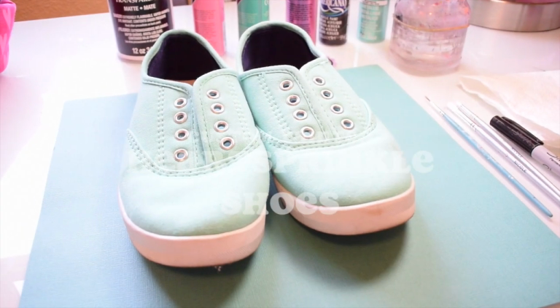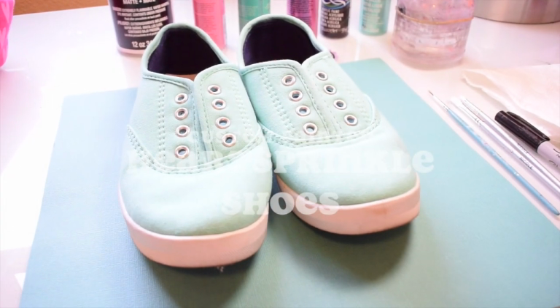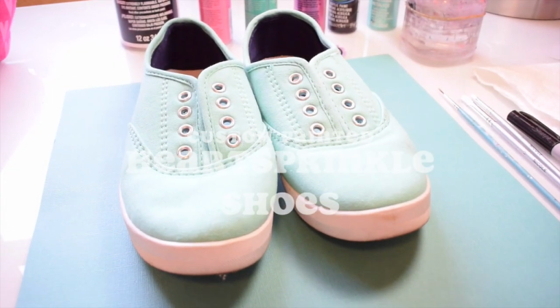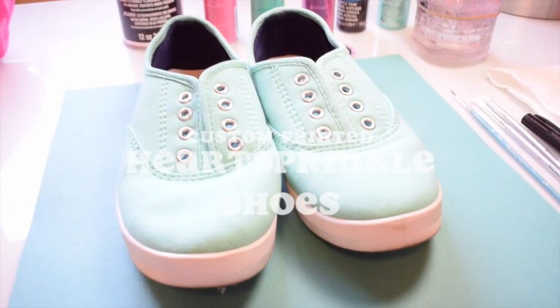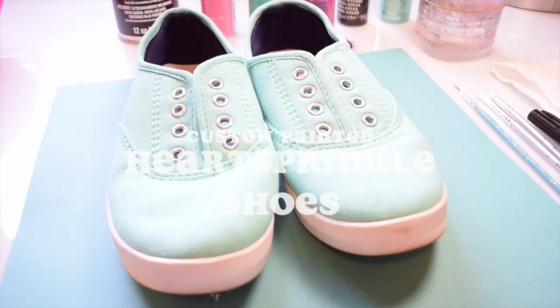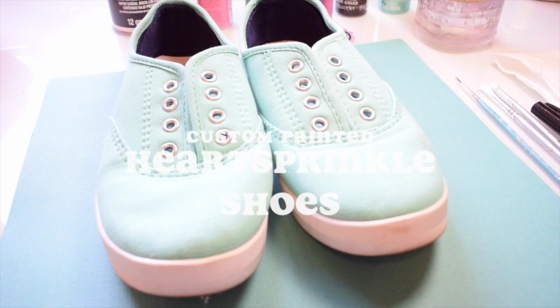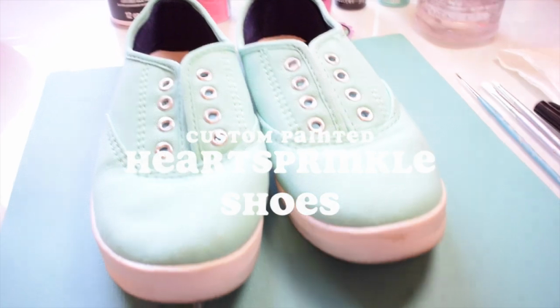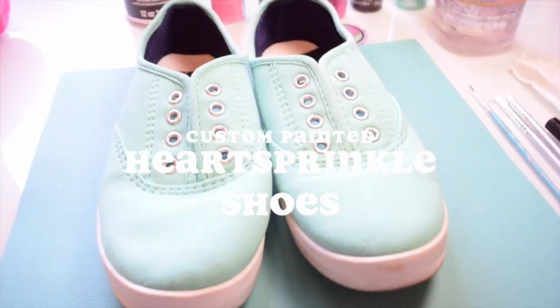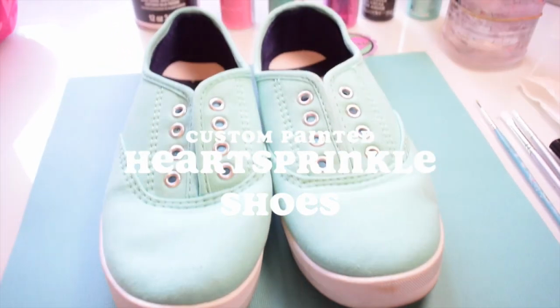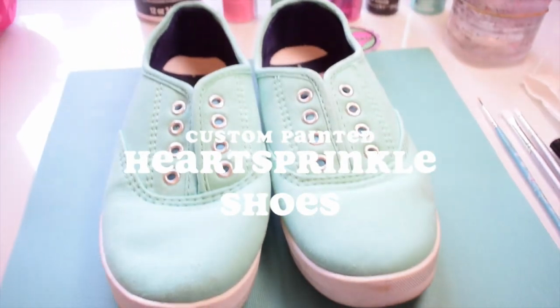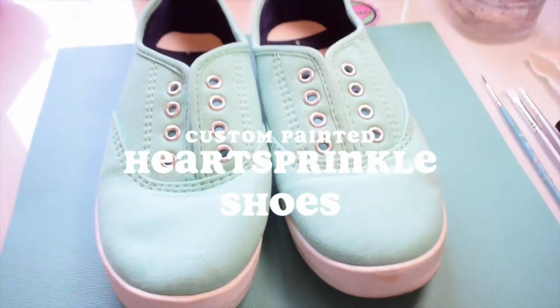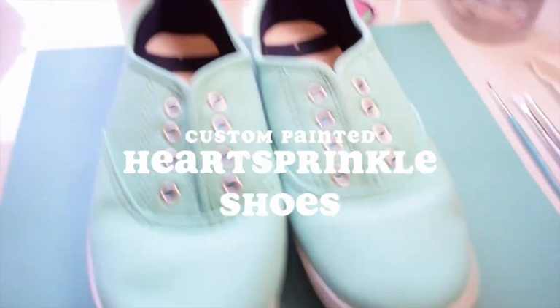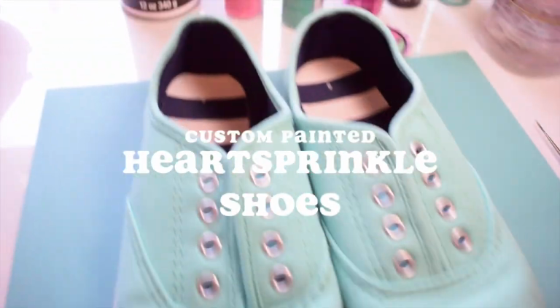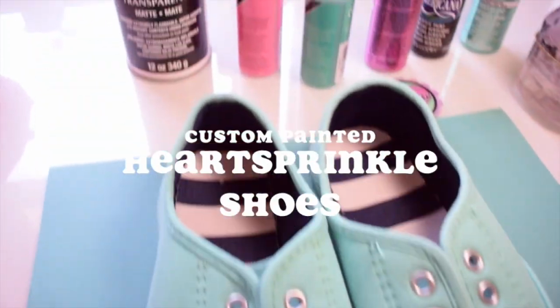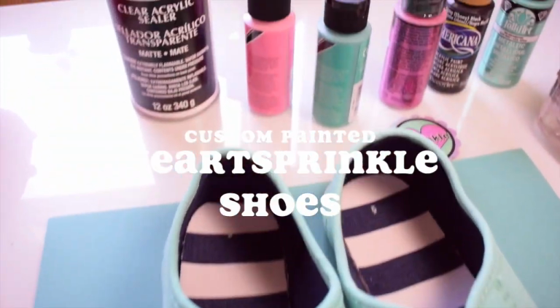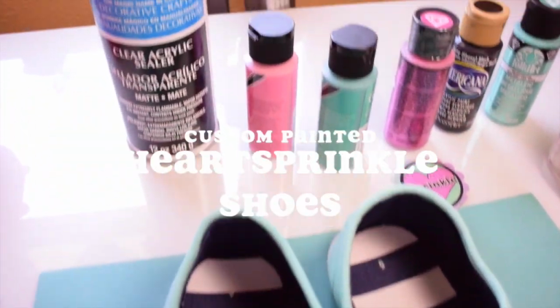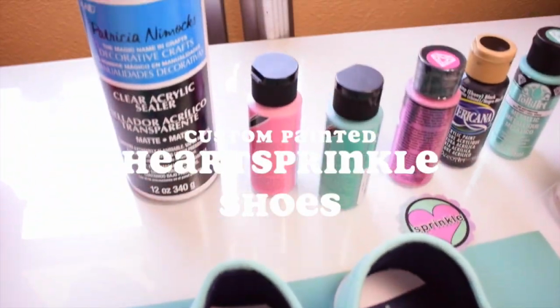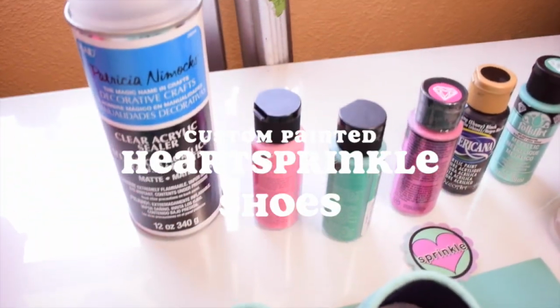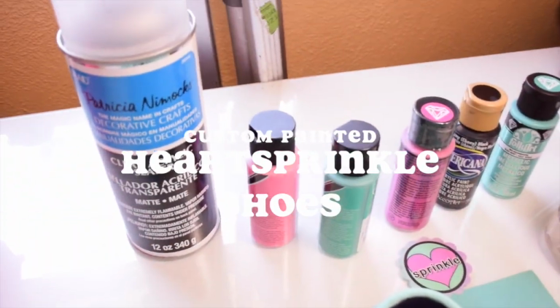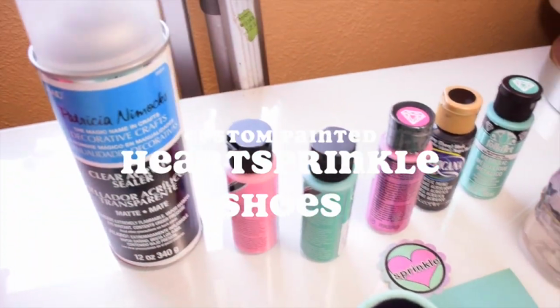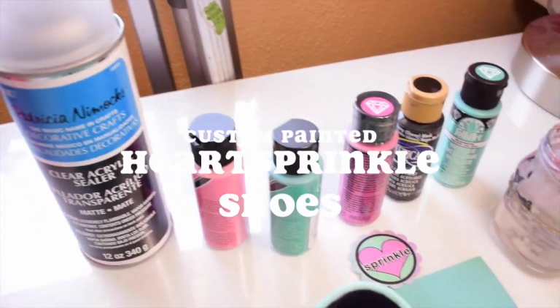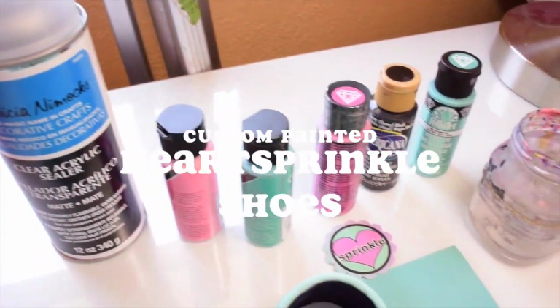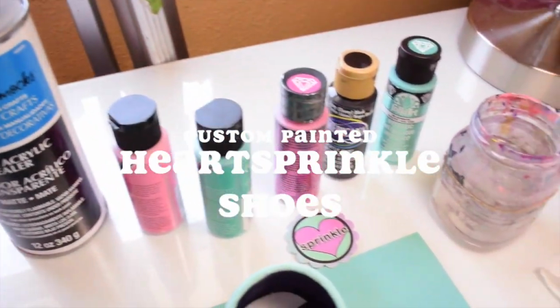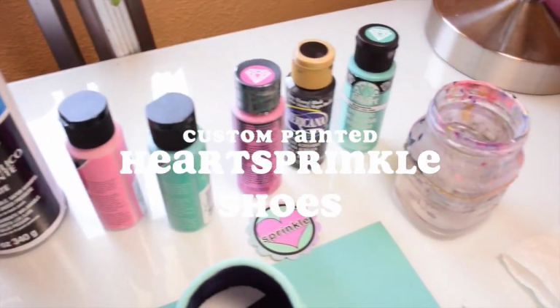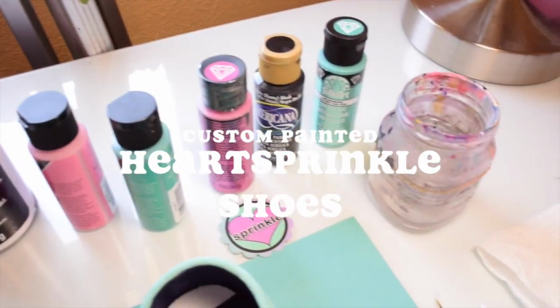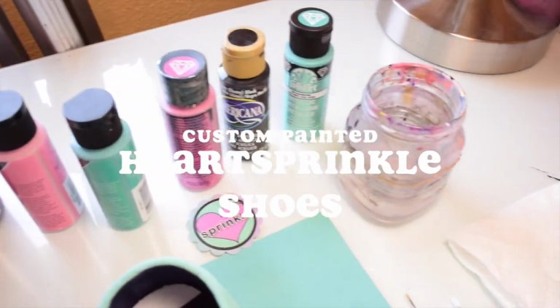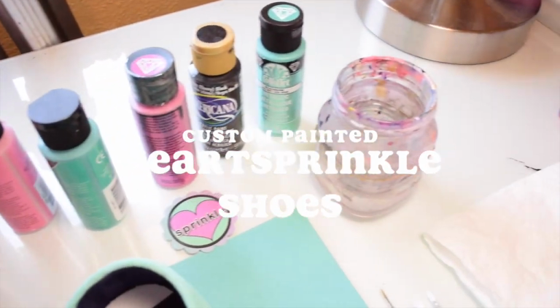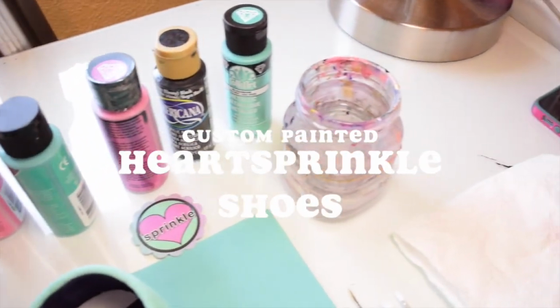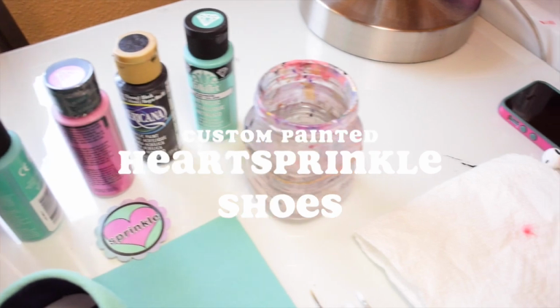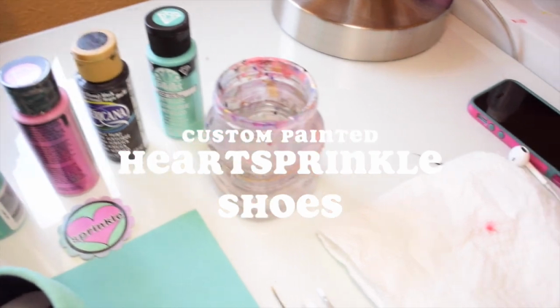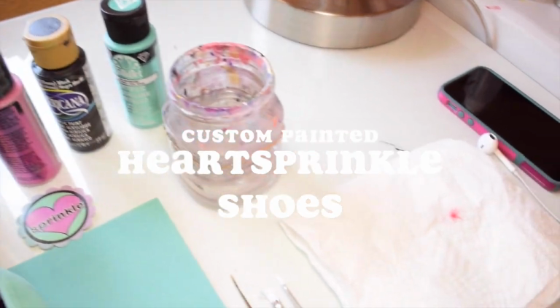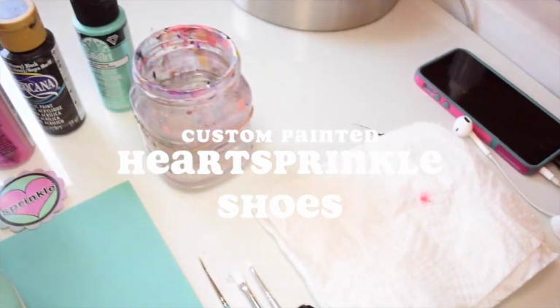Hey guys! On today's video, I will be showing you how I painted my Heart Sprinkle shoes. I hope you guys like it!